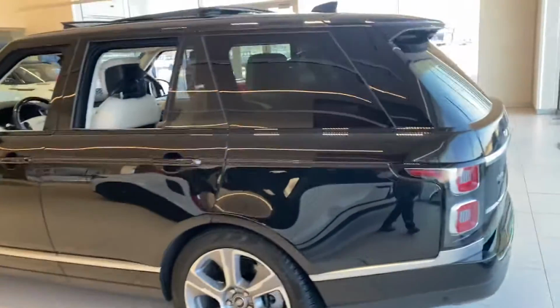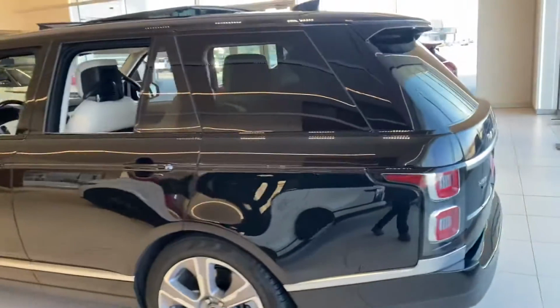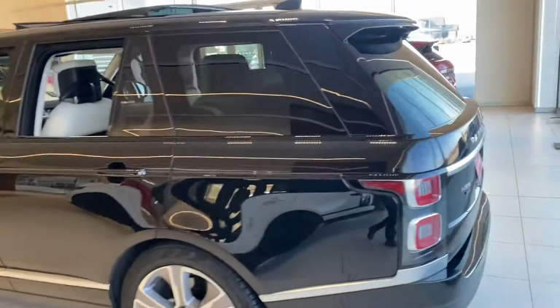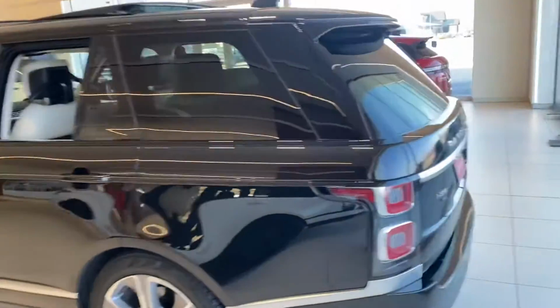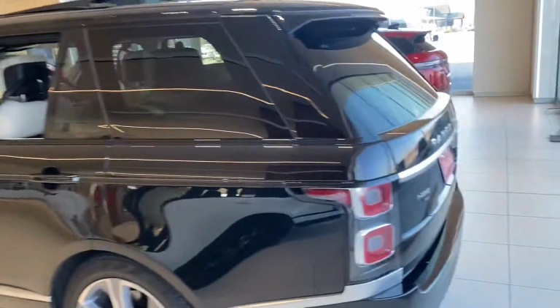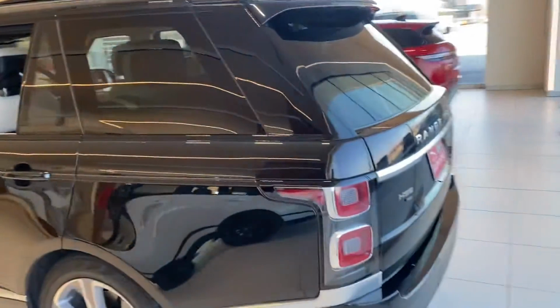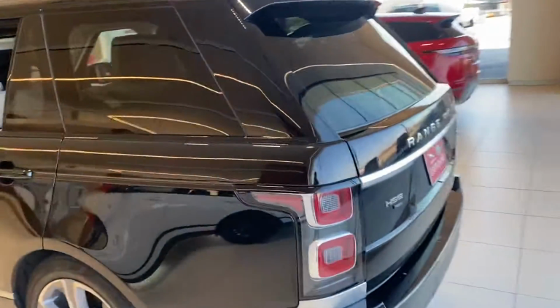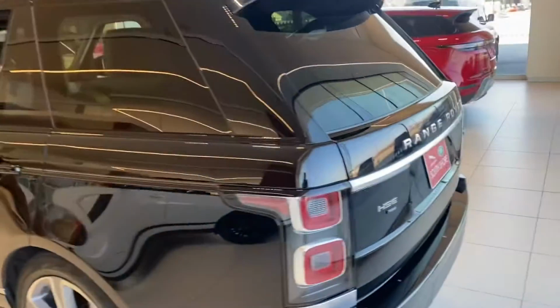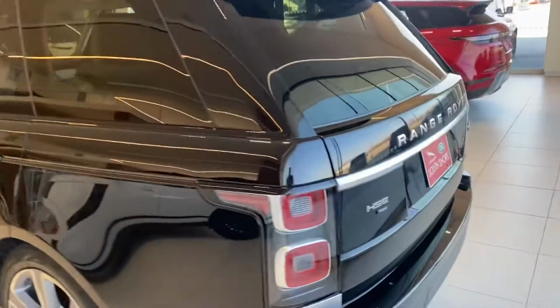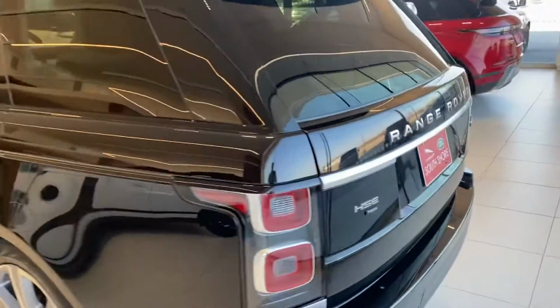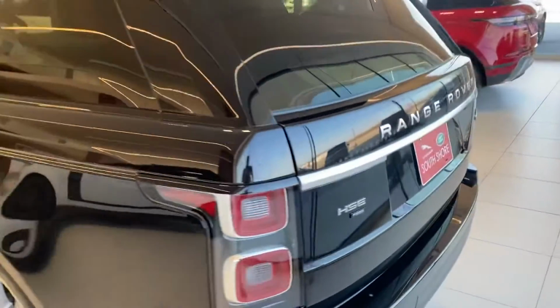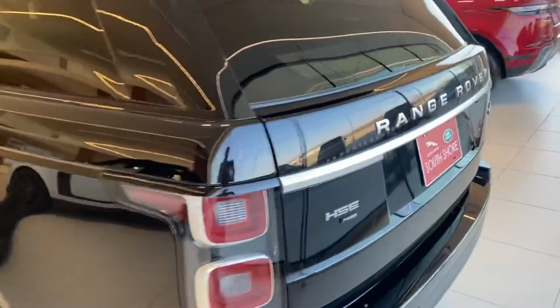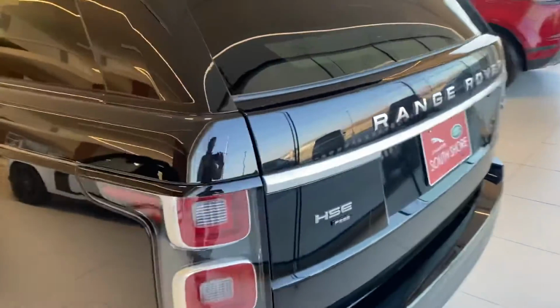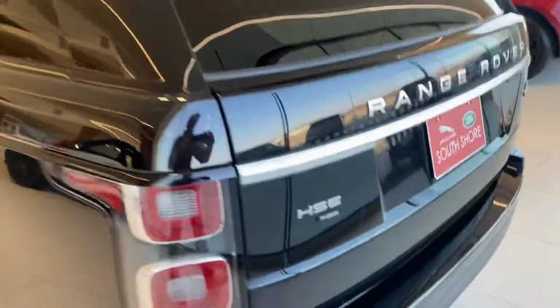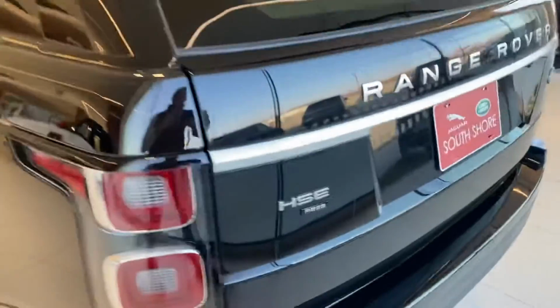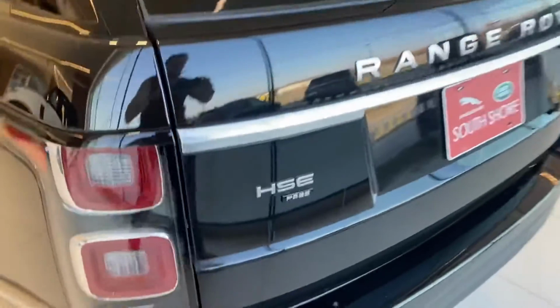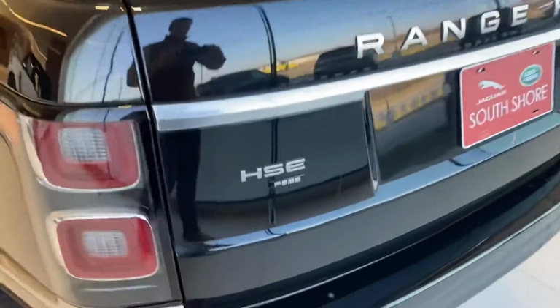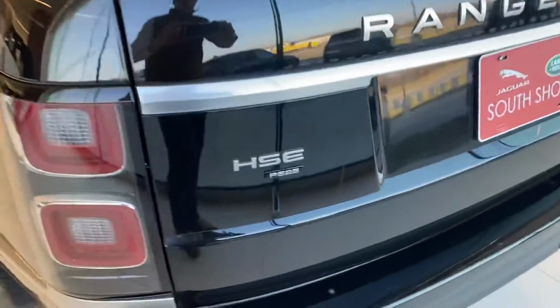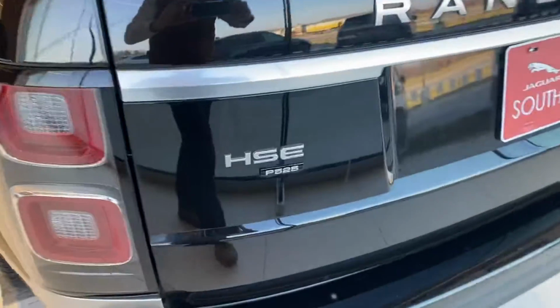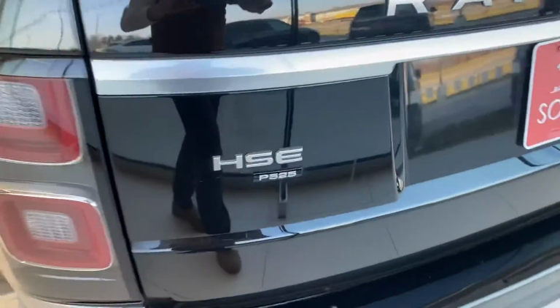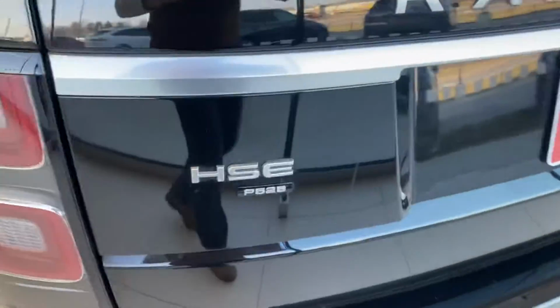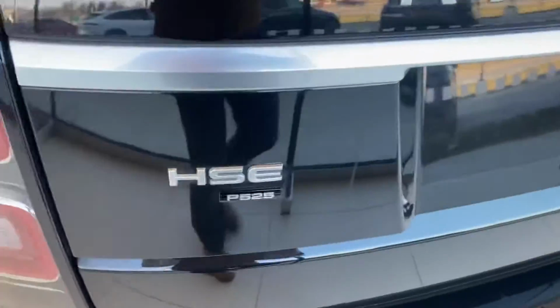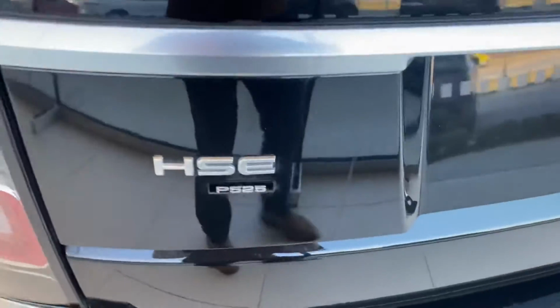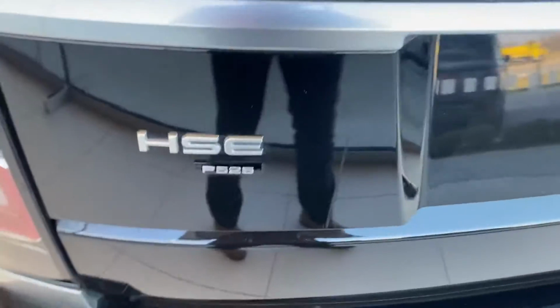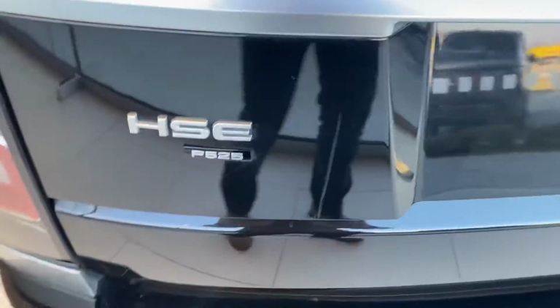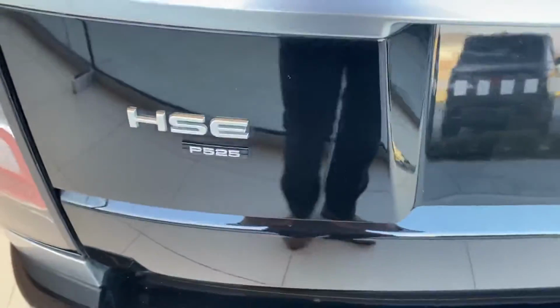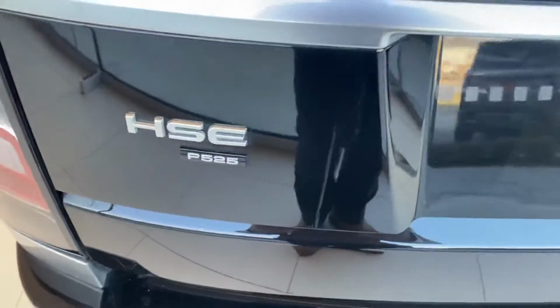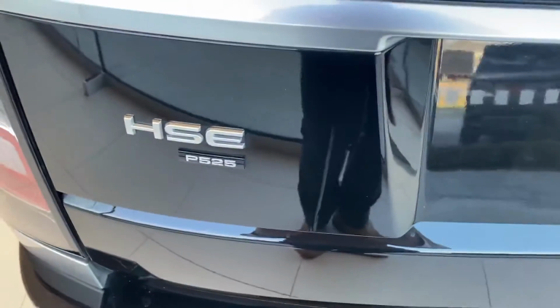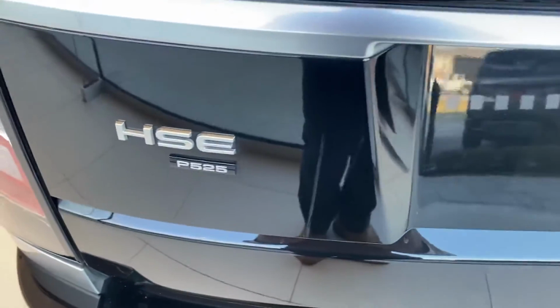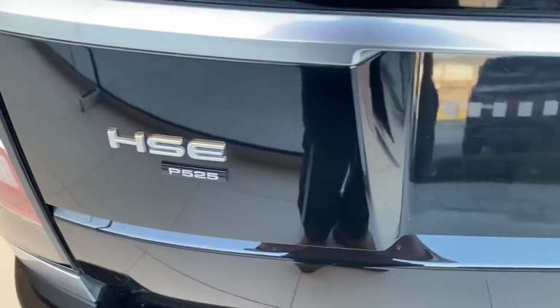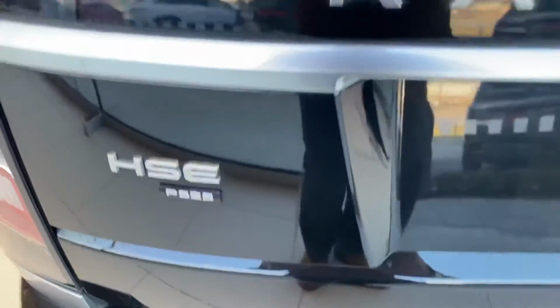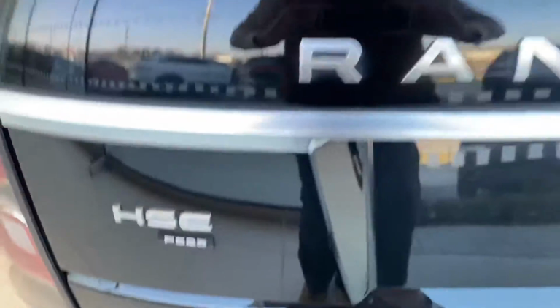On the back of the car, you'll see this is the V8 engine with a P25 badging.